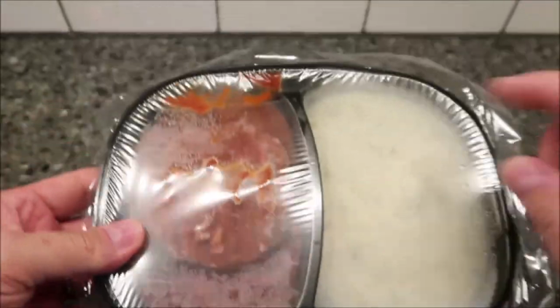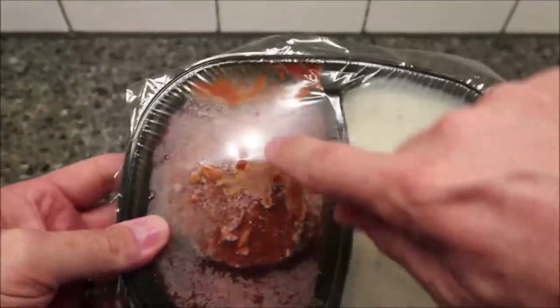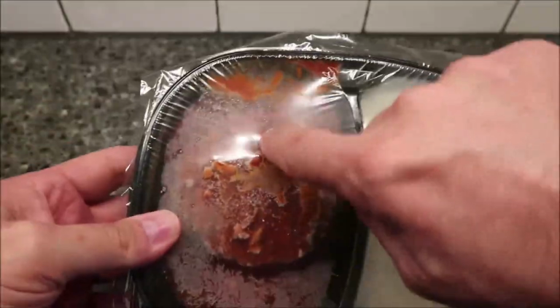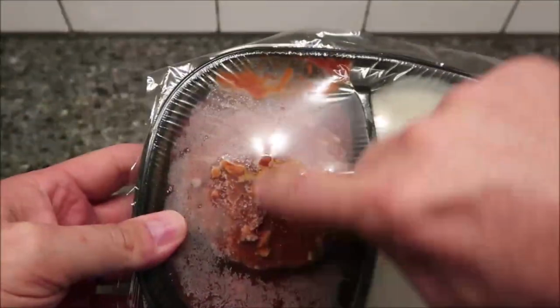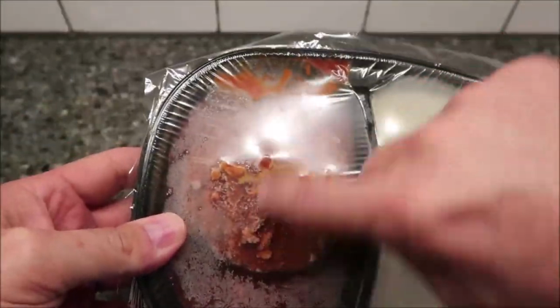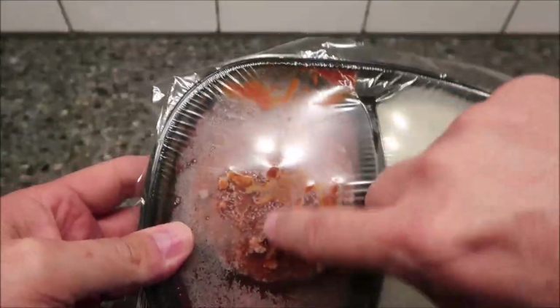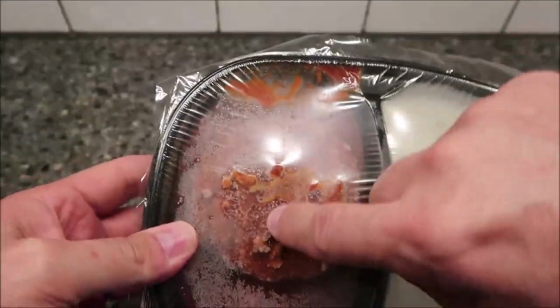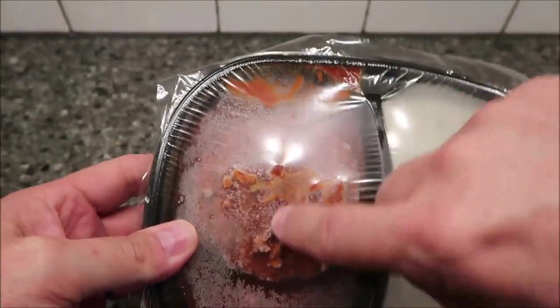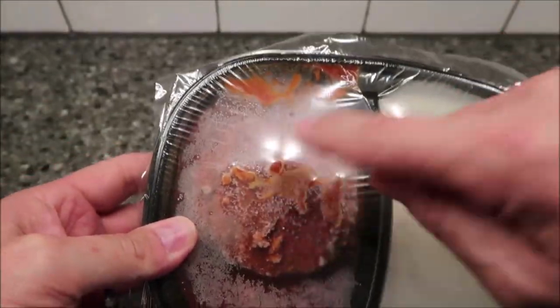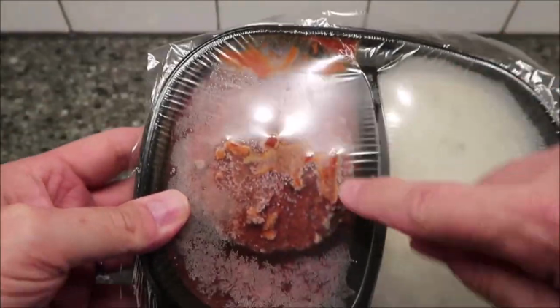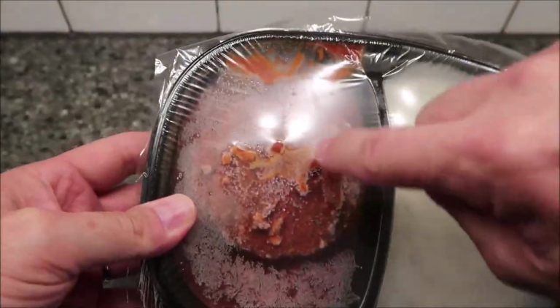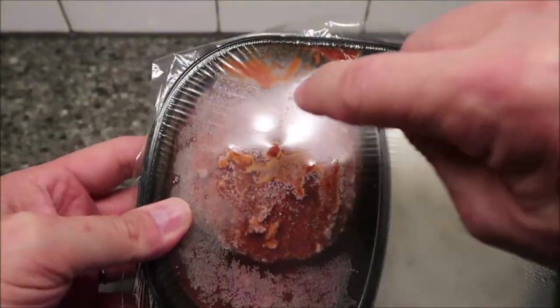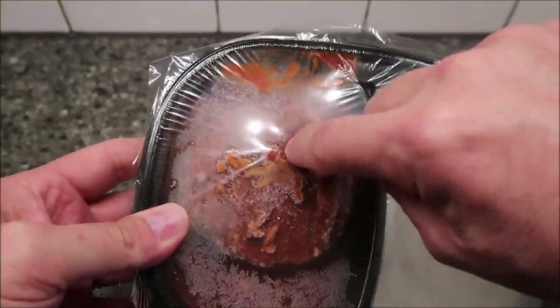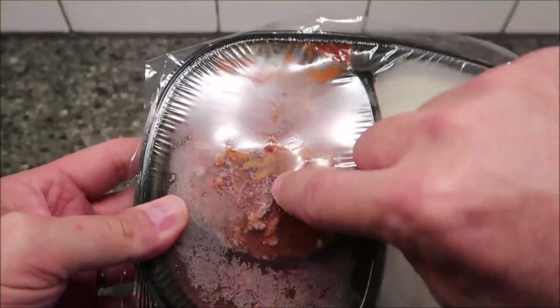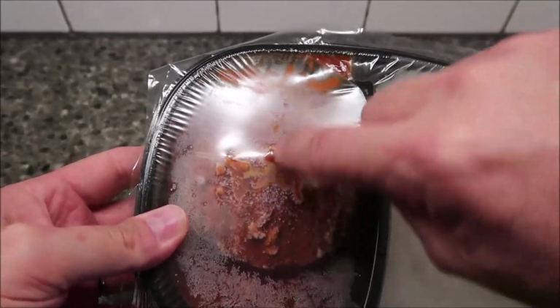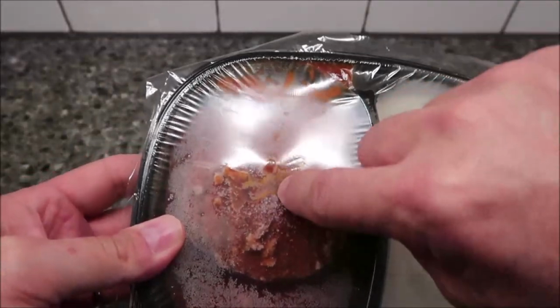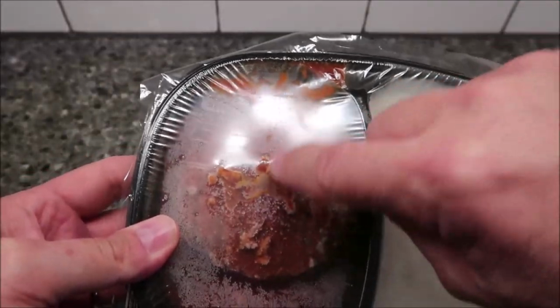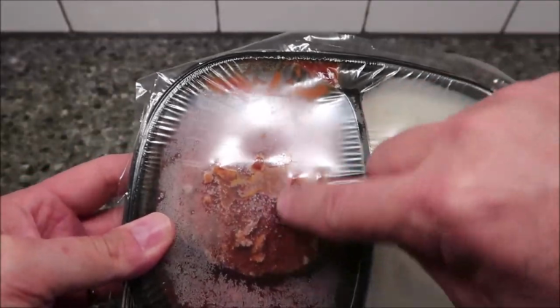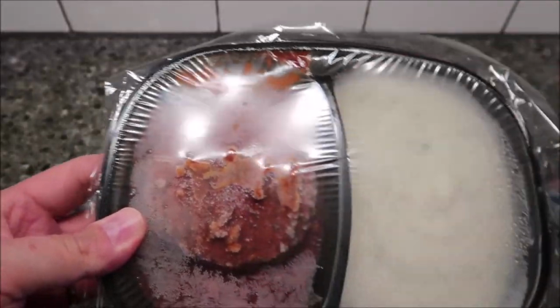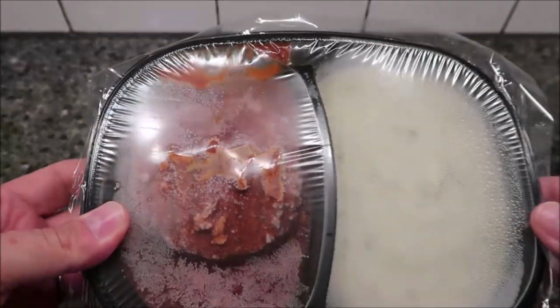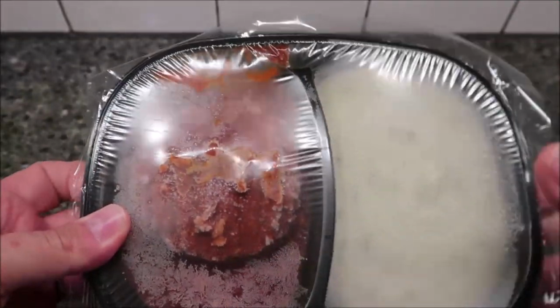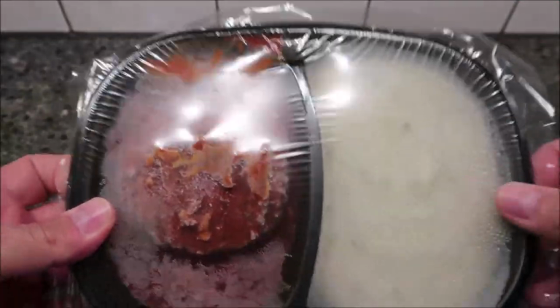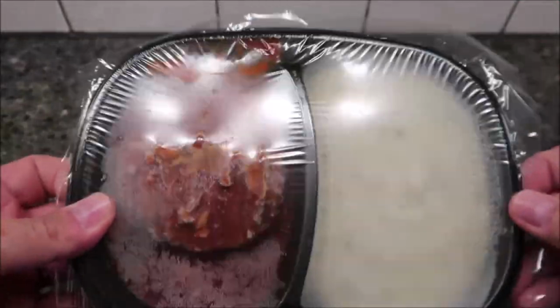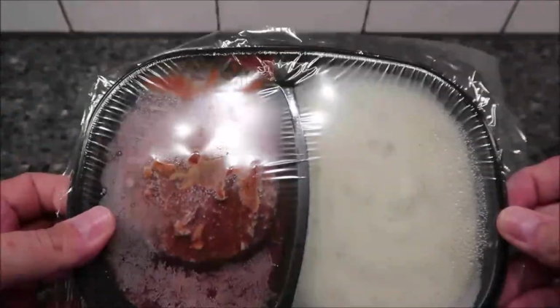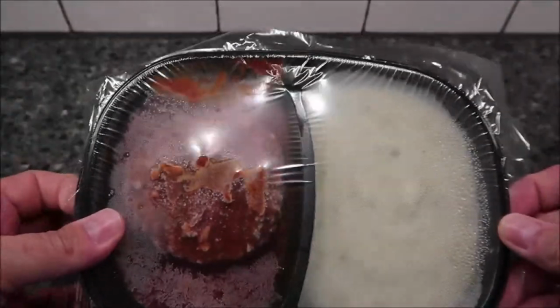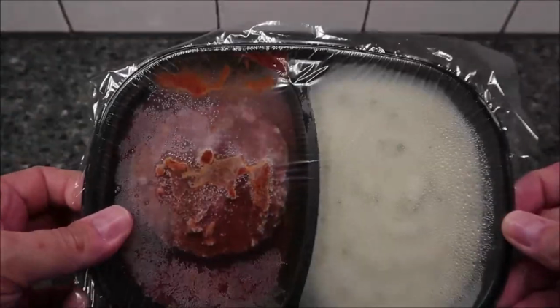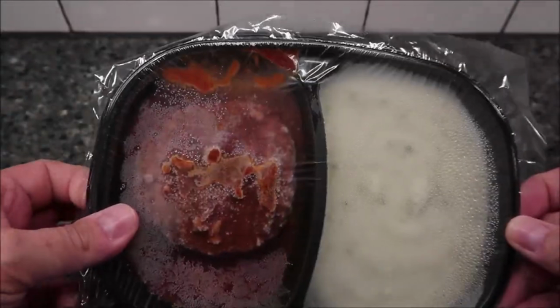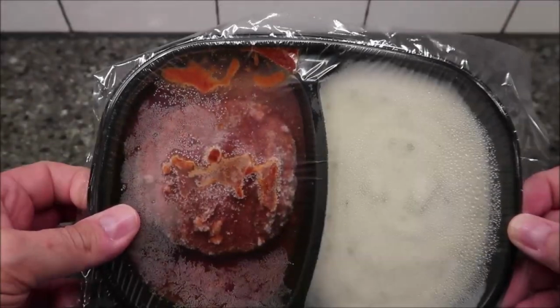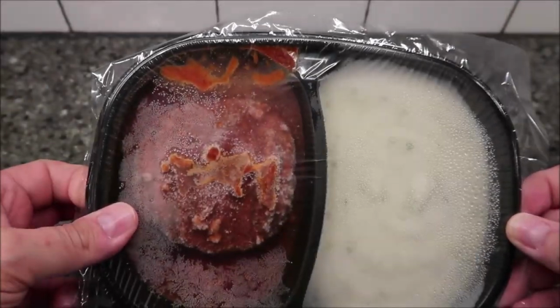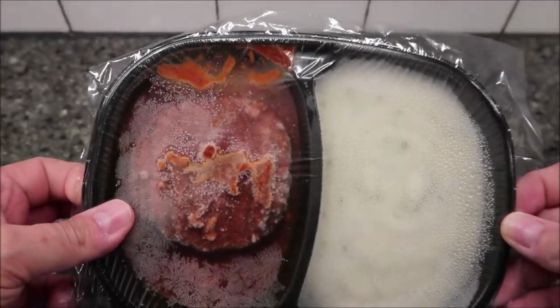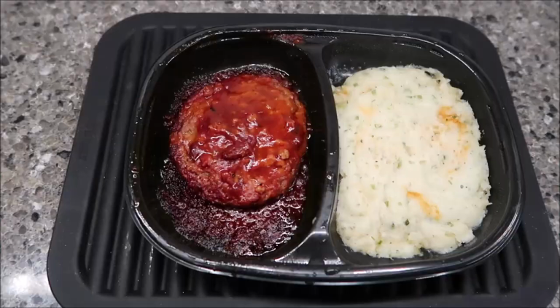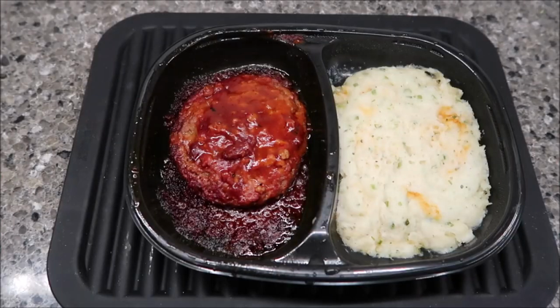I want to cut a slit over this — I usually just take a fork, poke and slide it, and it does fine. I'm going to get this in the microwave and I'll be back.